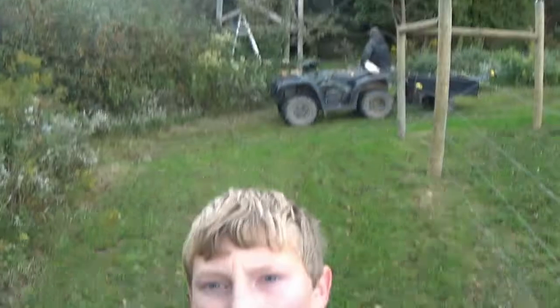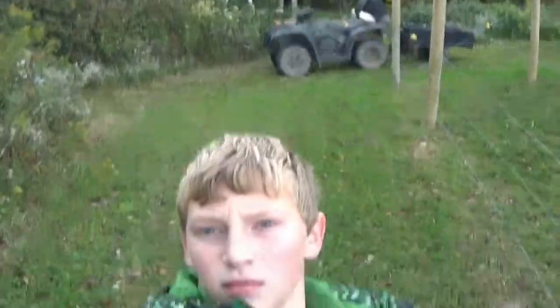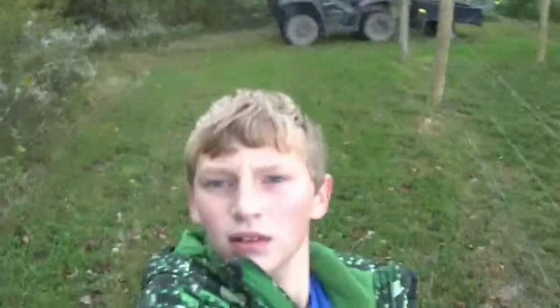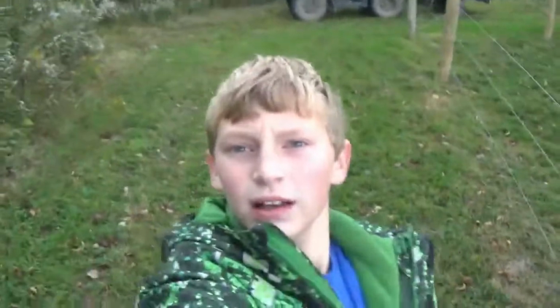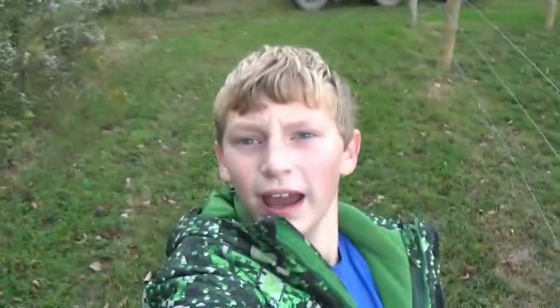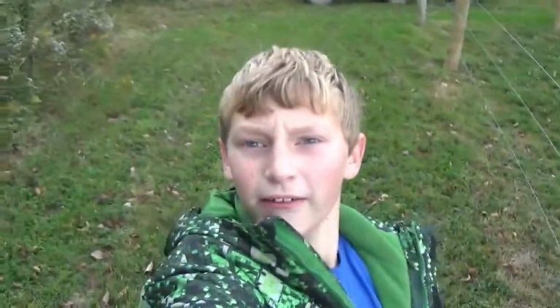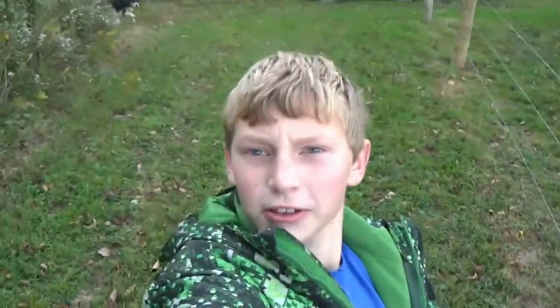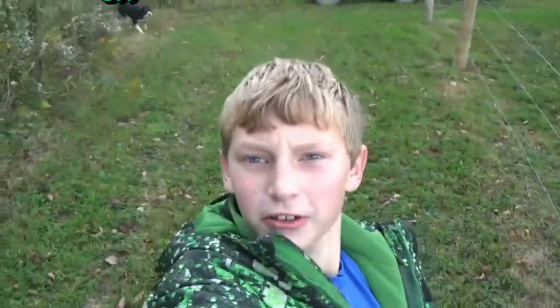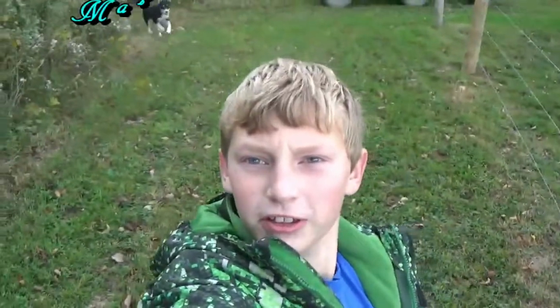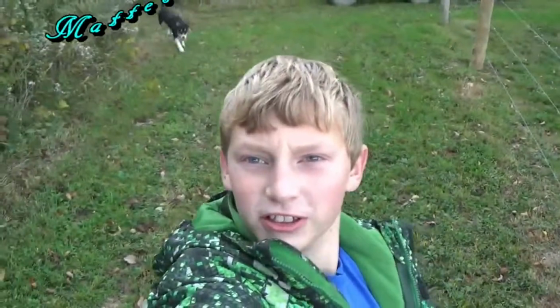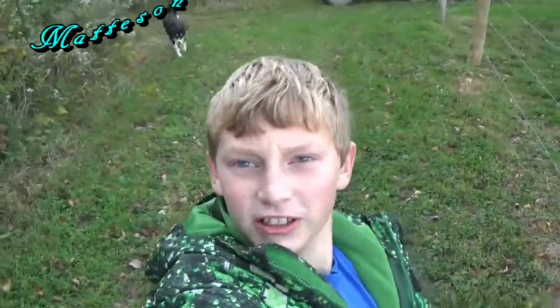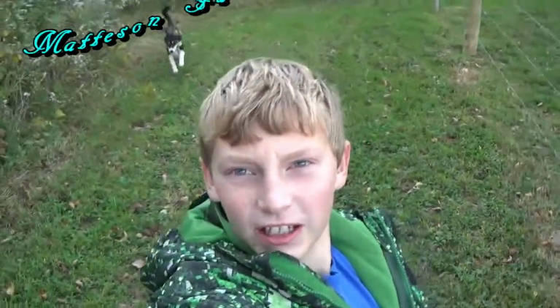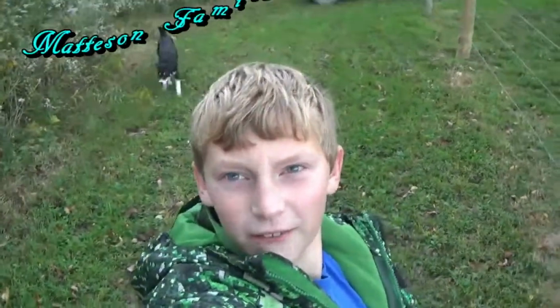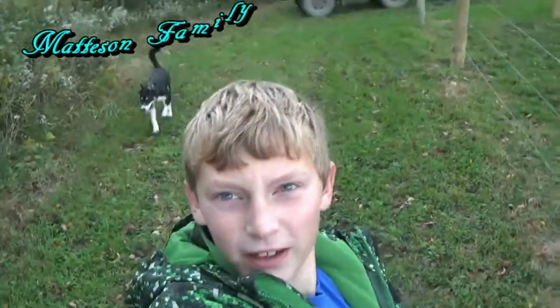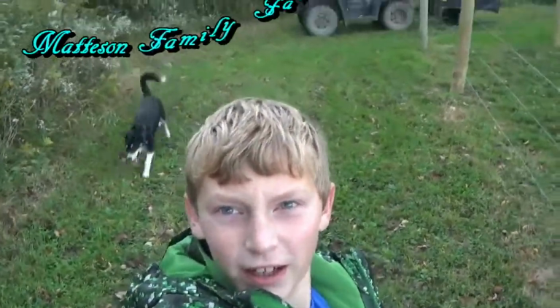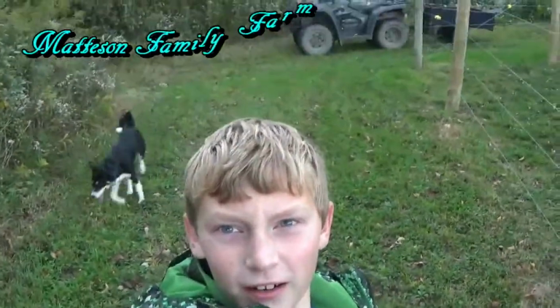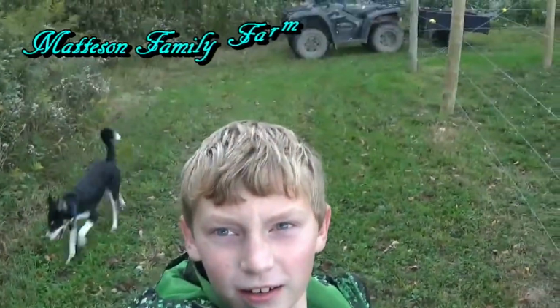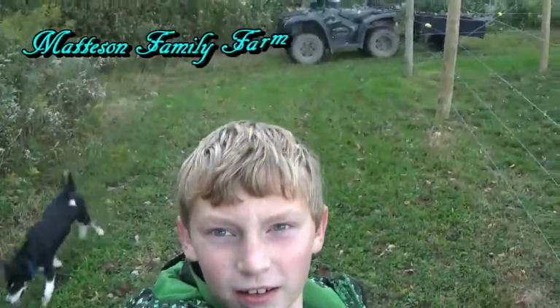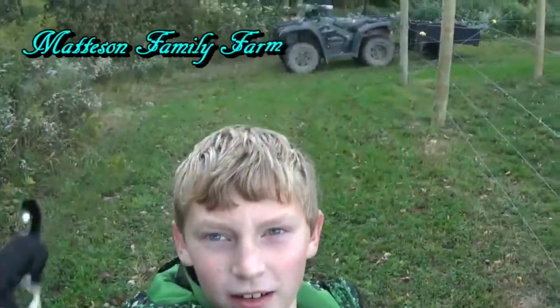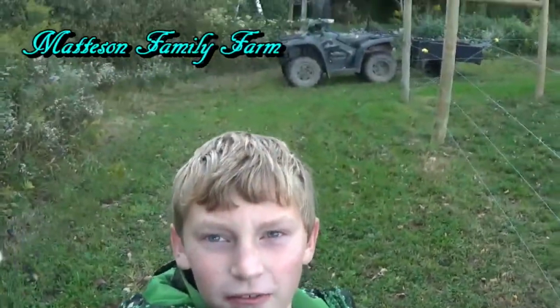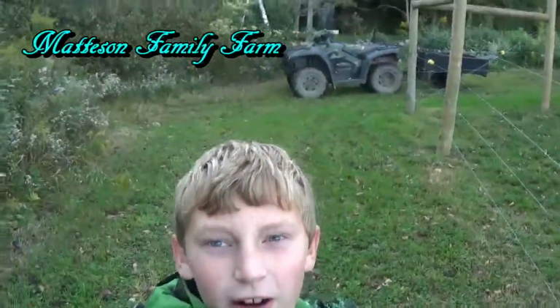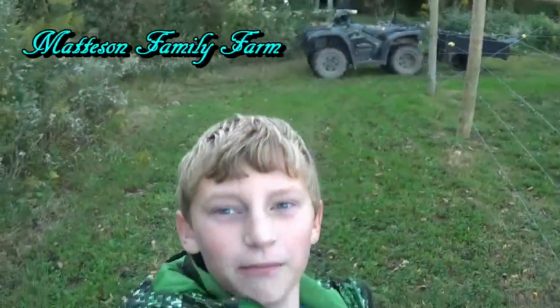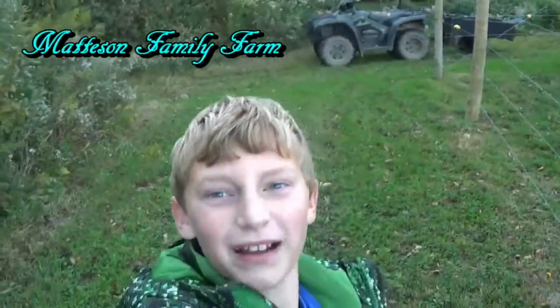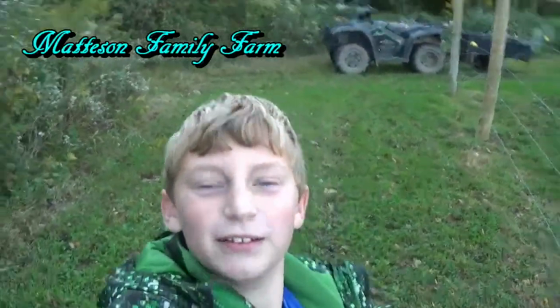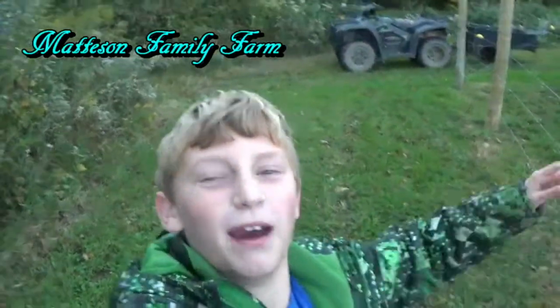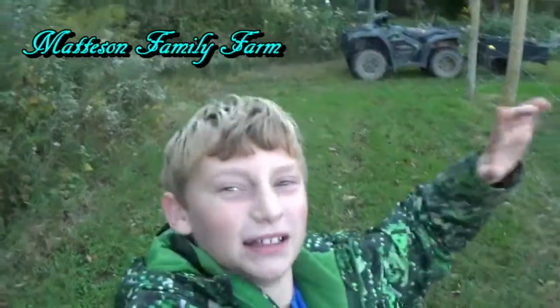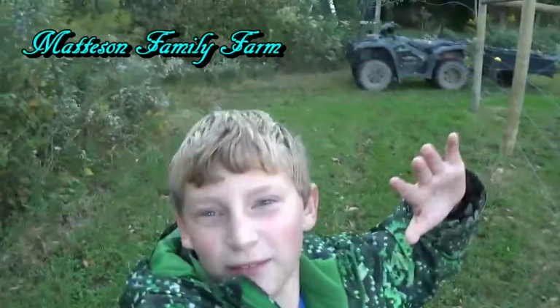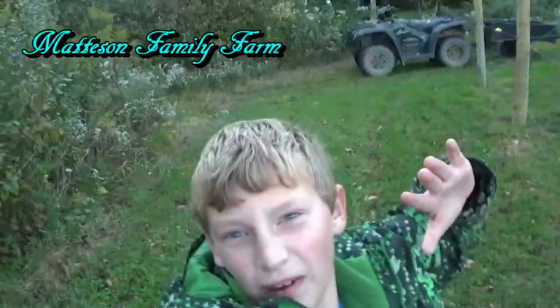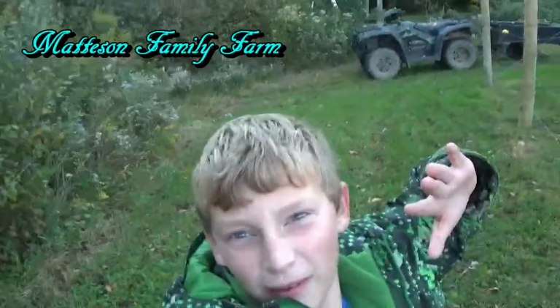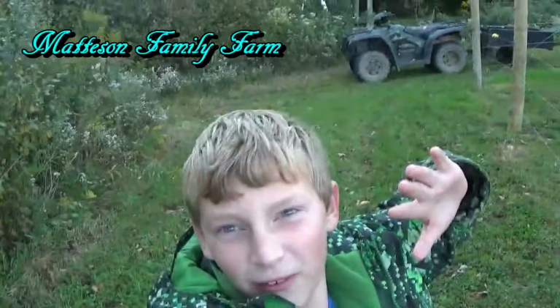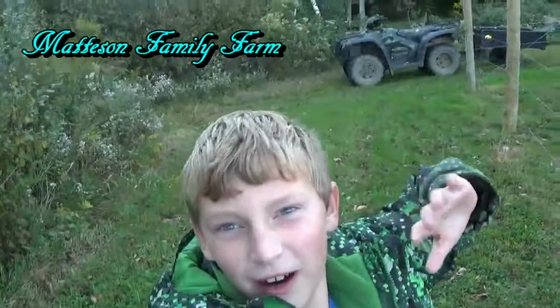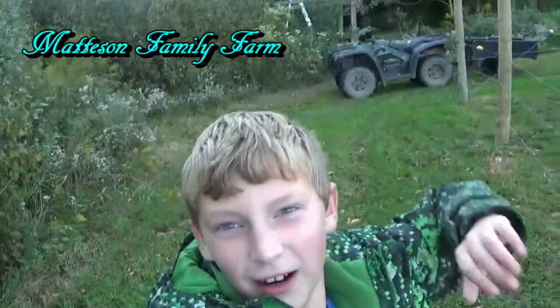Hey, we're doing the tree stand video. Welcome back to Madison Family Farm.